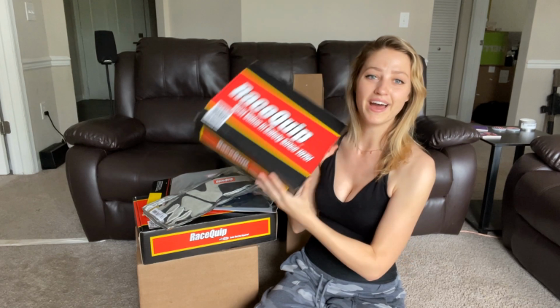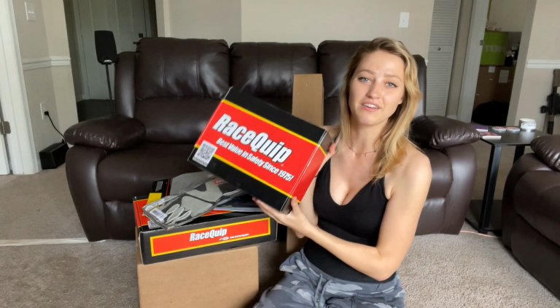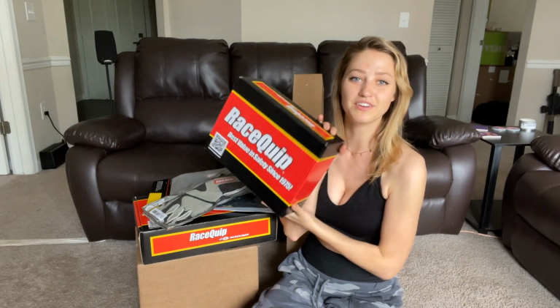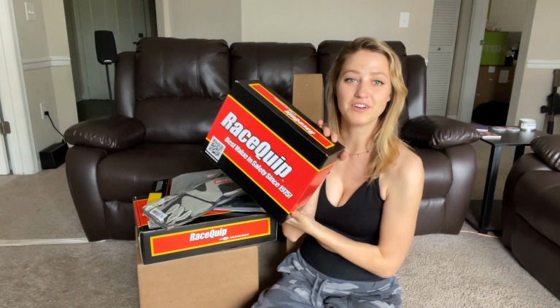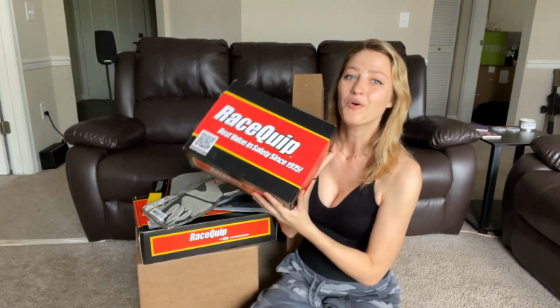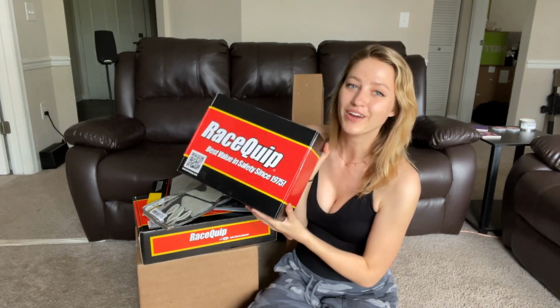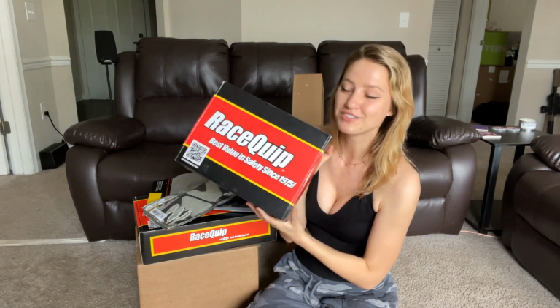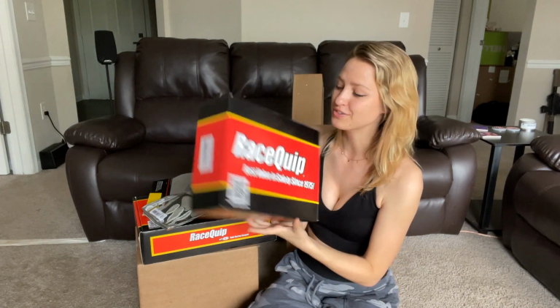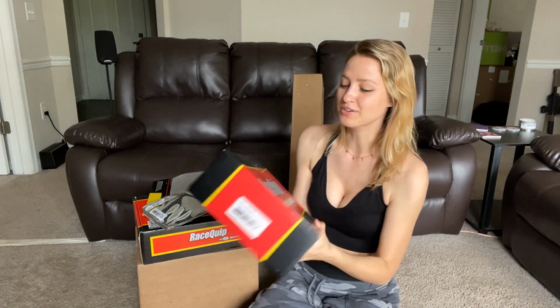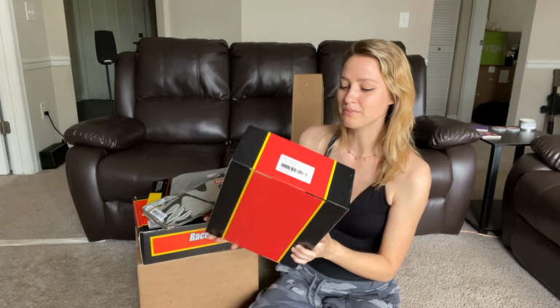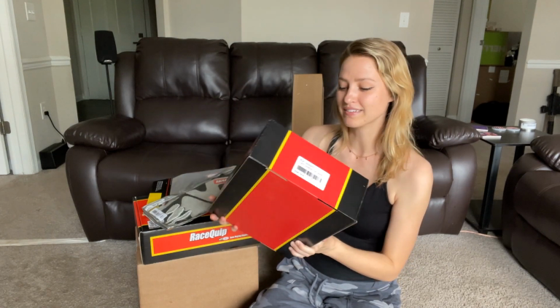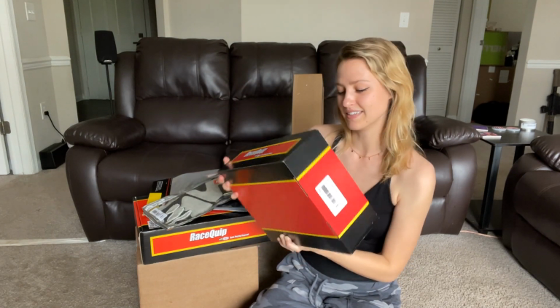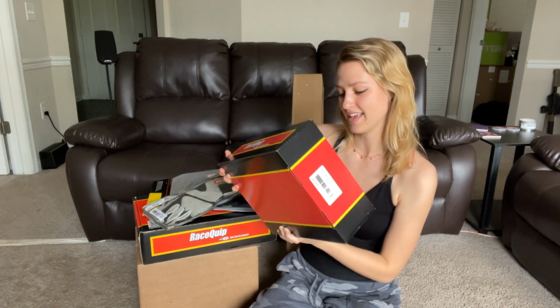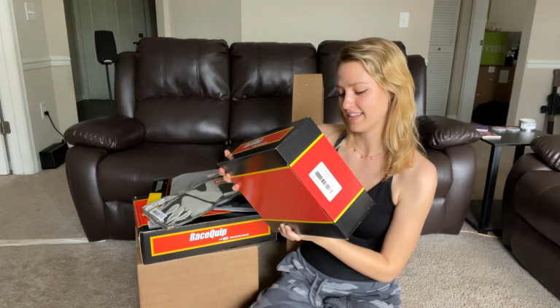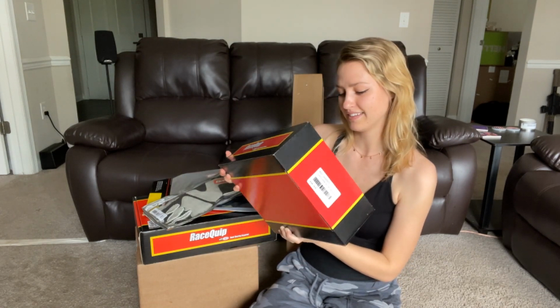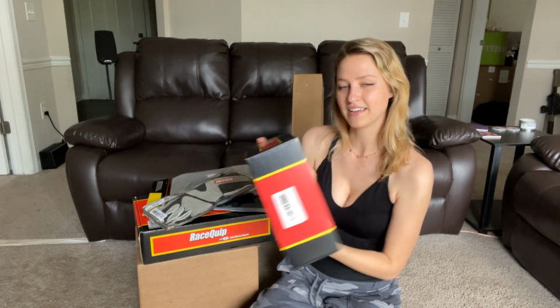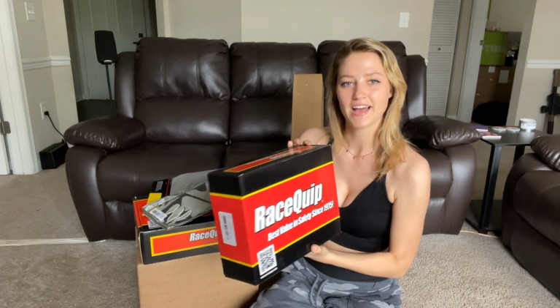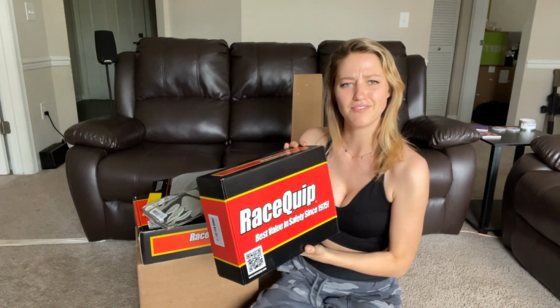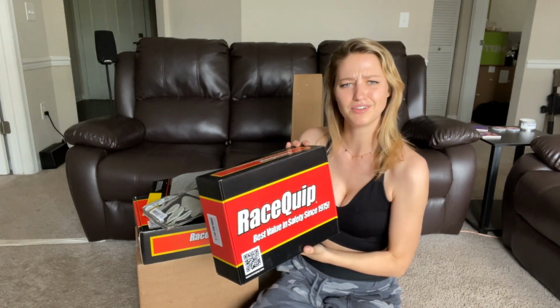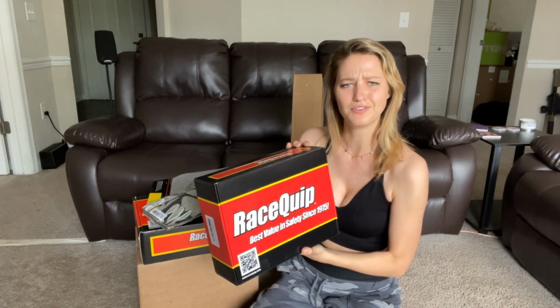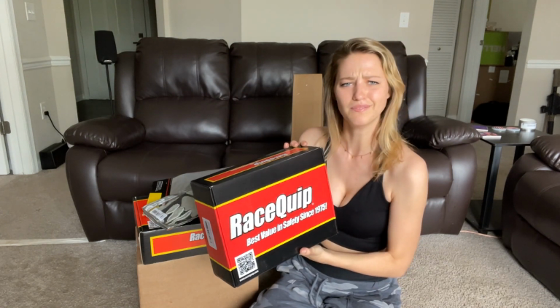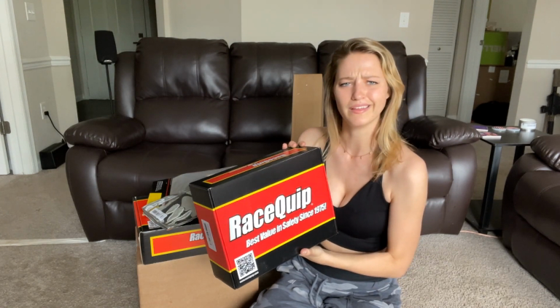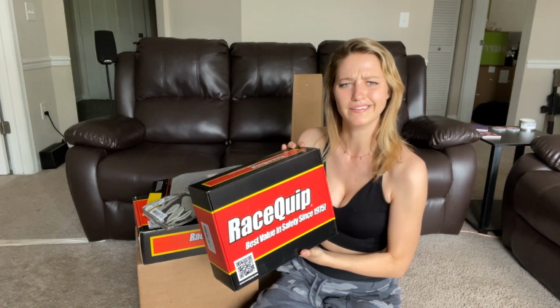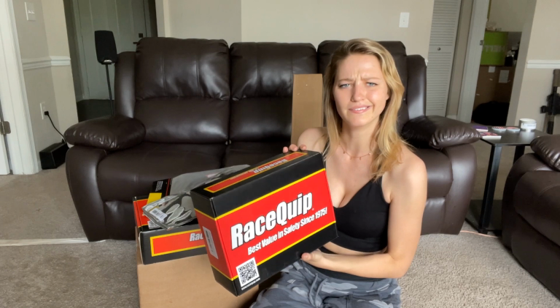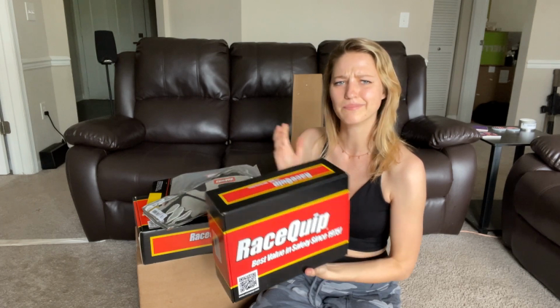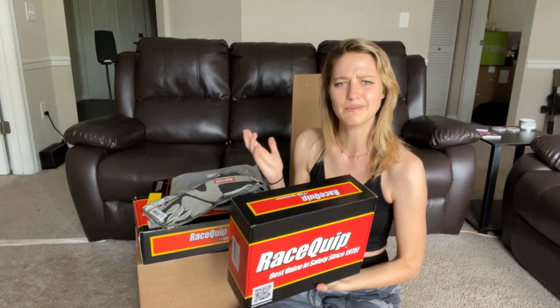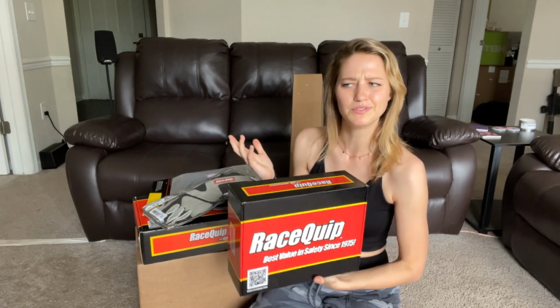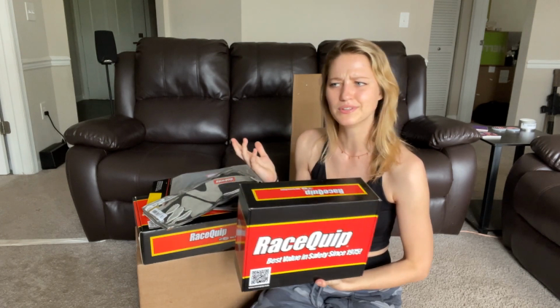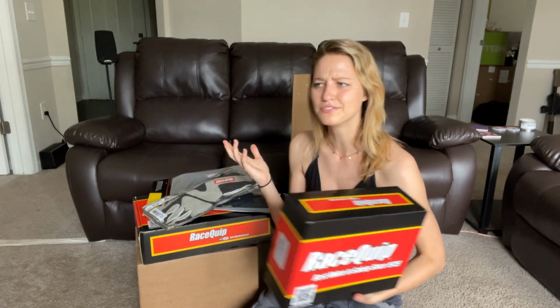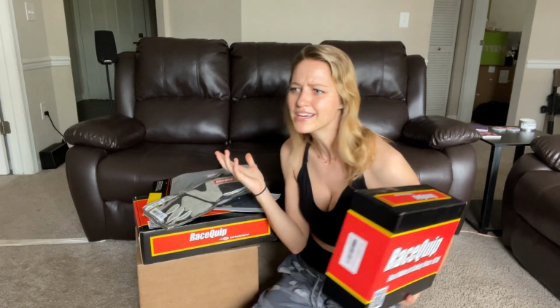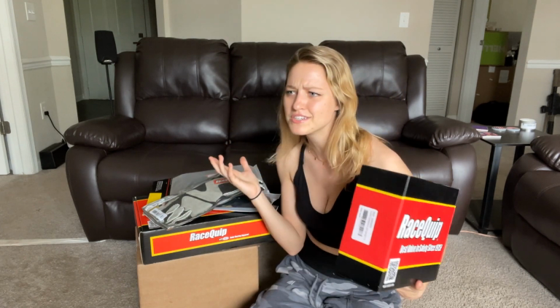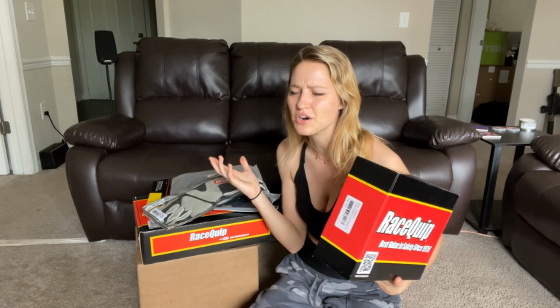And I figured, why not show you, unbox it, and have a little fun with it? Like, maybe do a little fashion show.